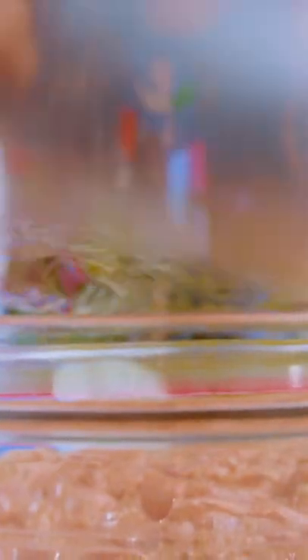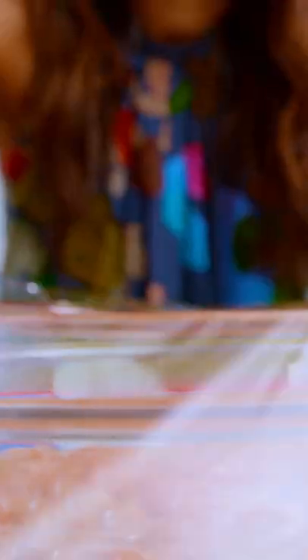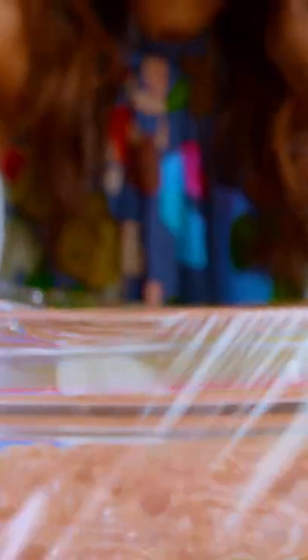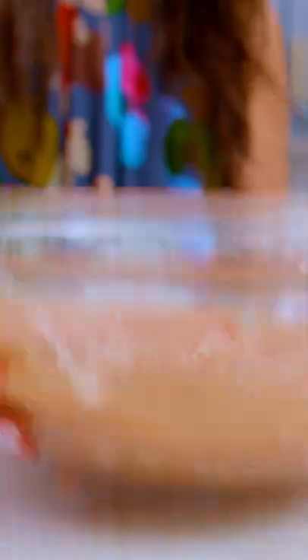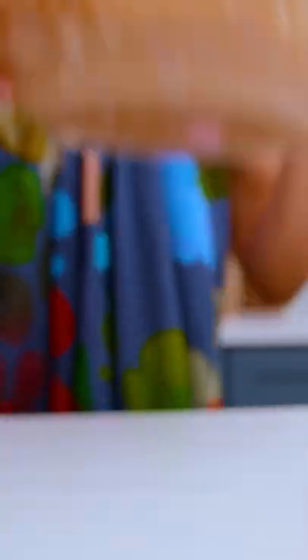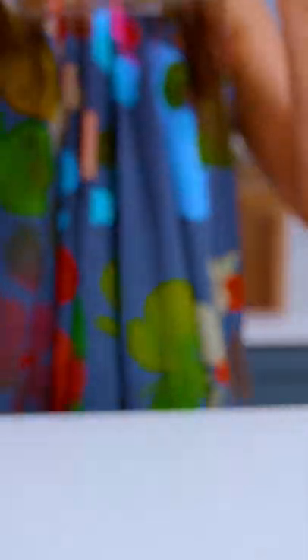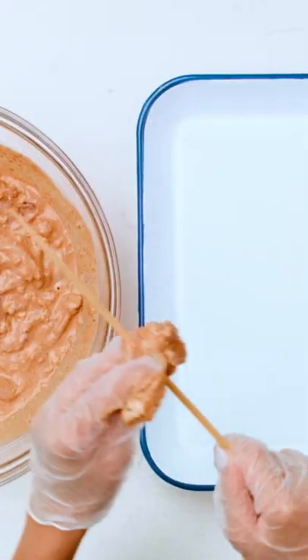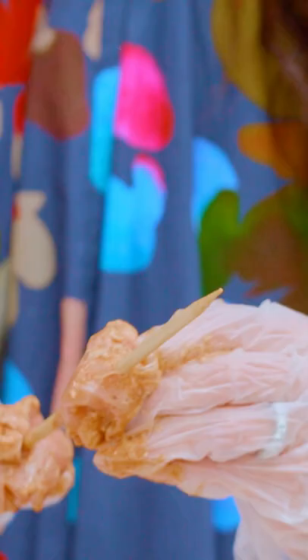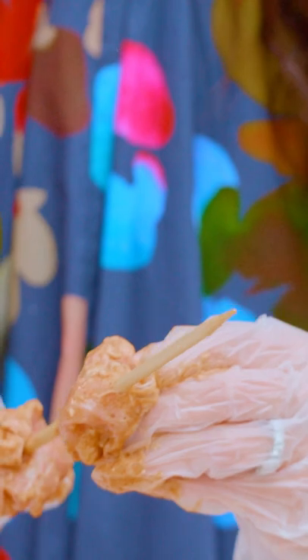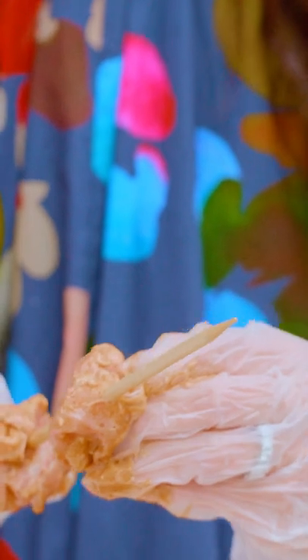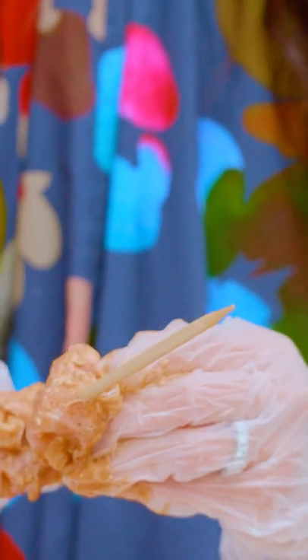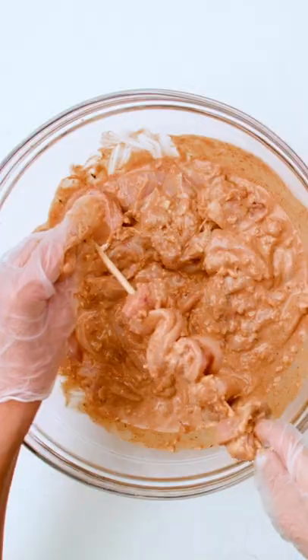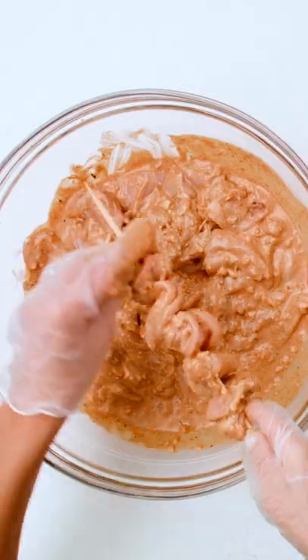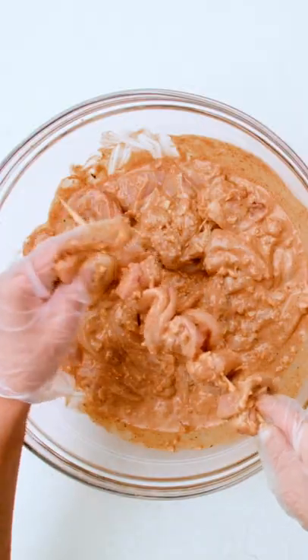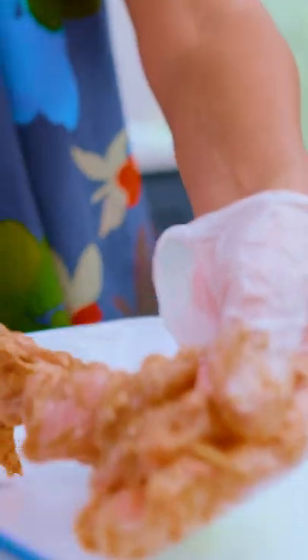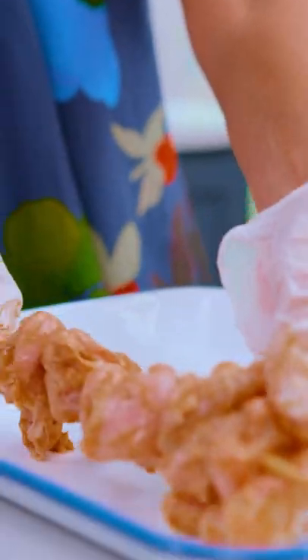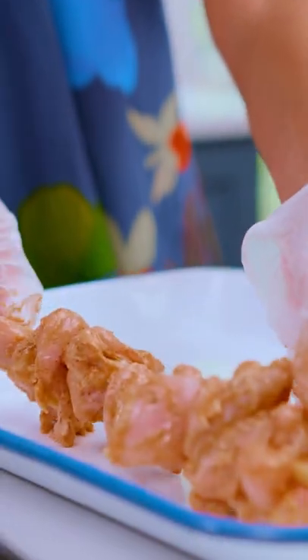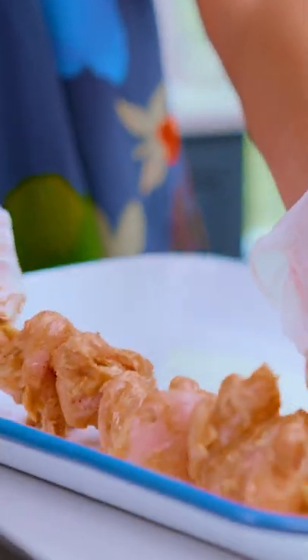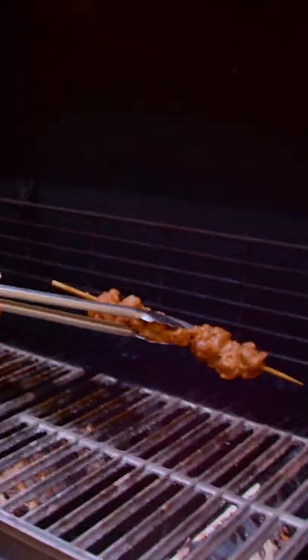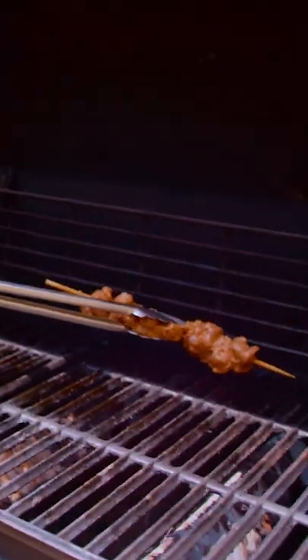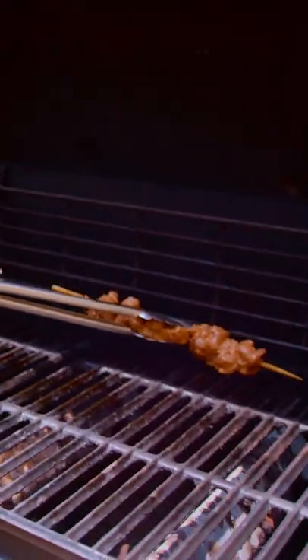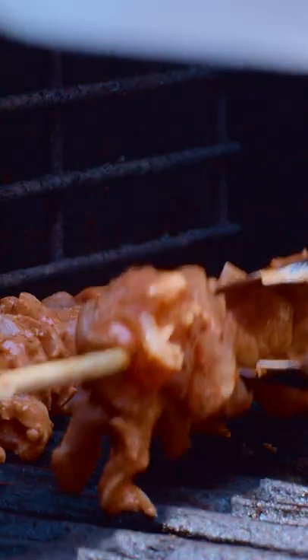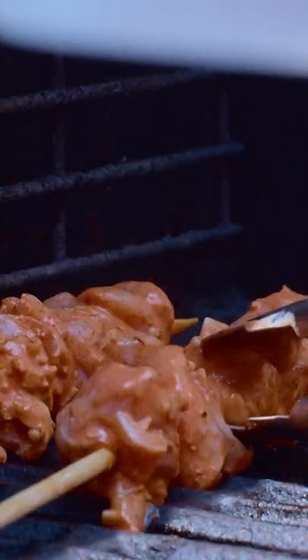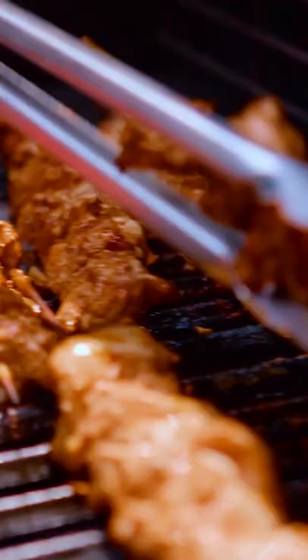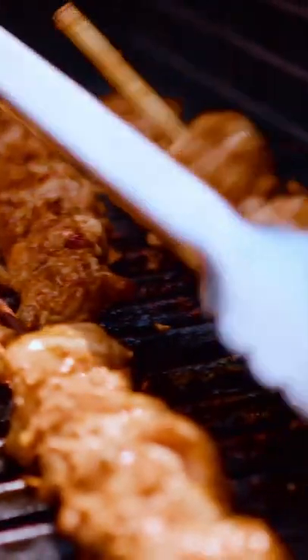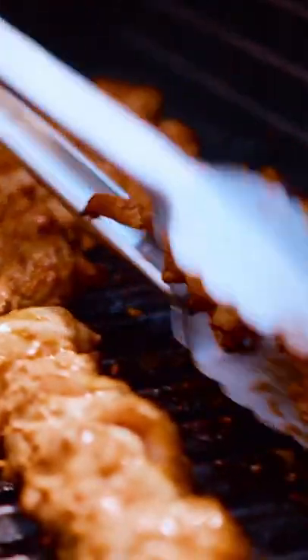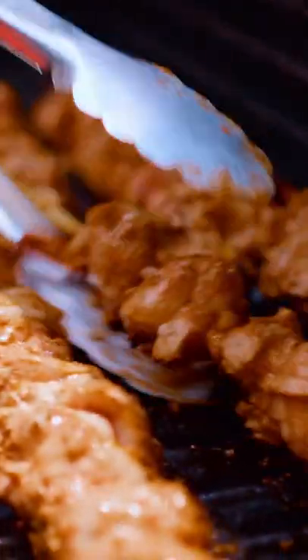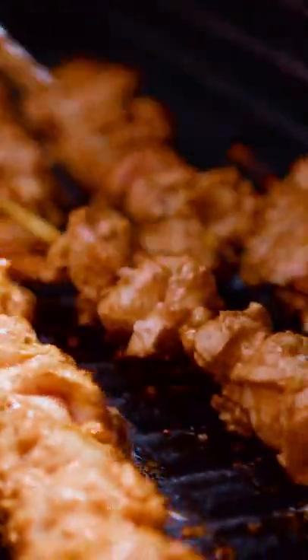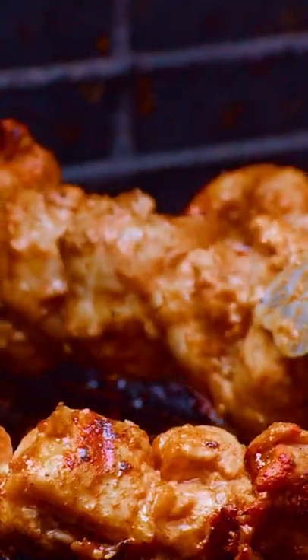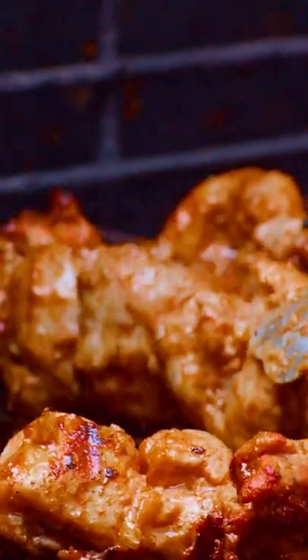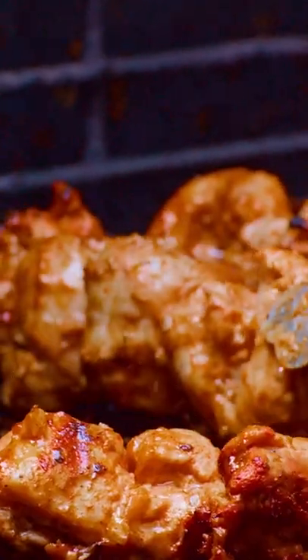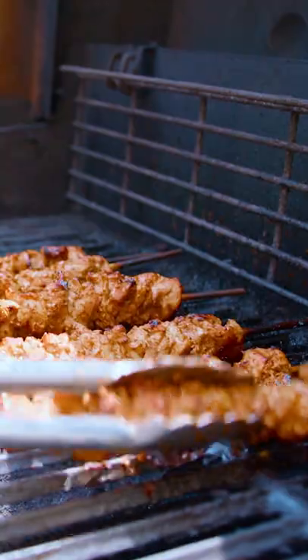Thread your pieces of chicken in. Throw these on the grill over medium heat for about 15 to 20 minutes and that's it.